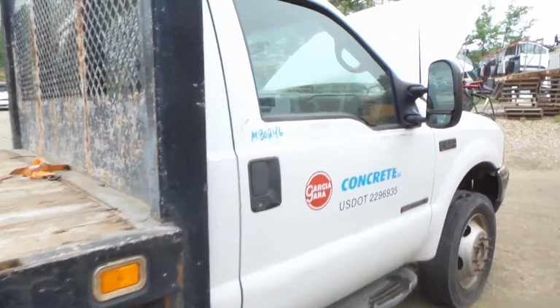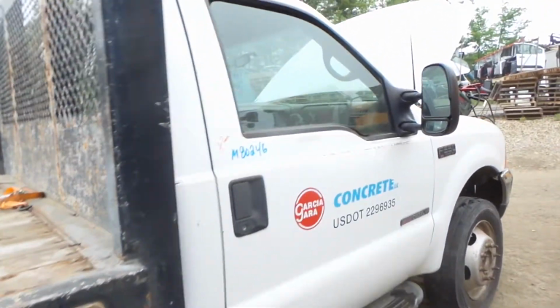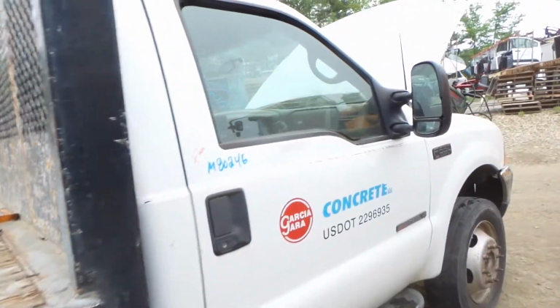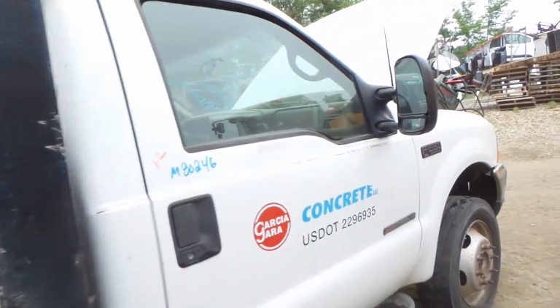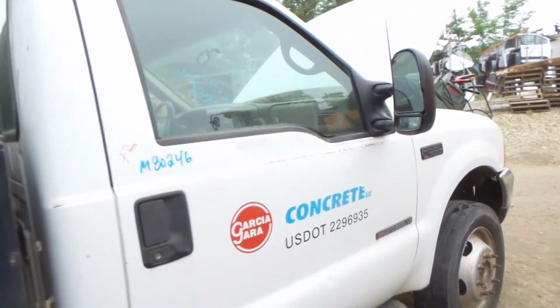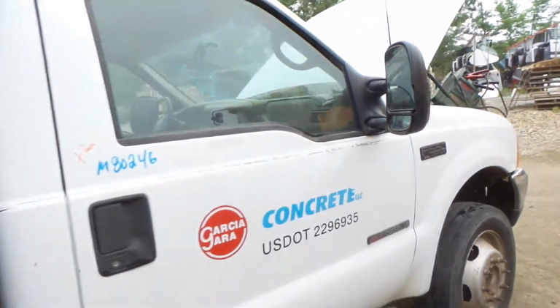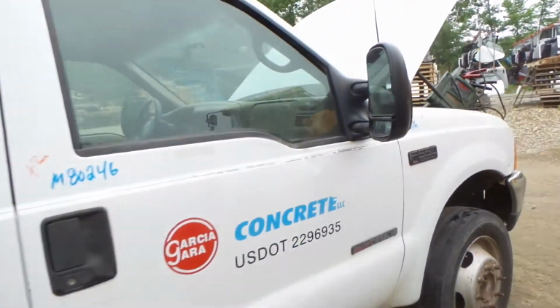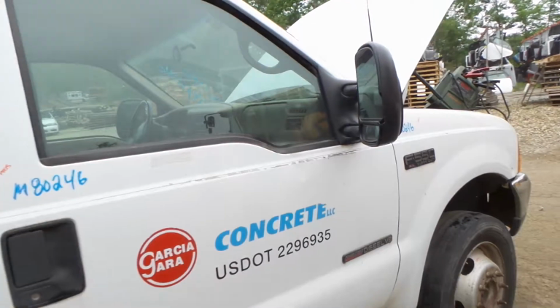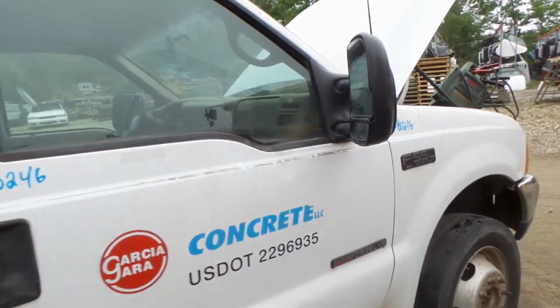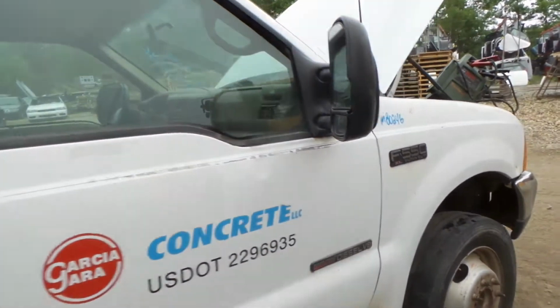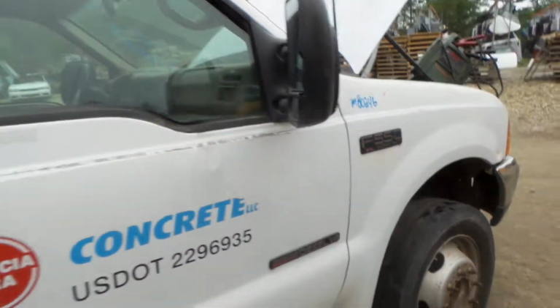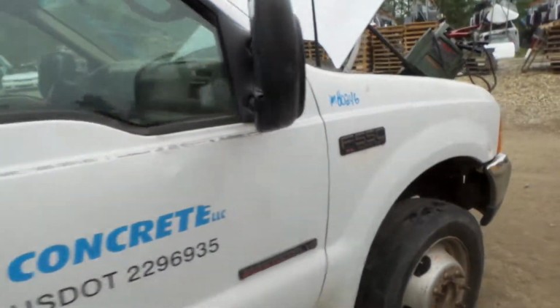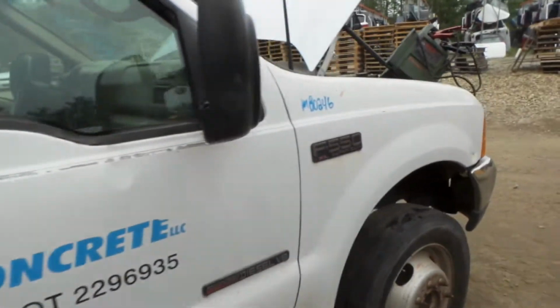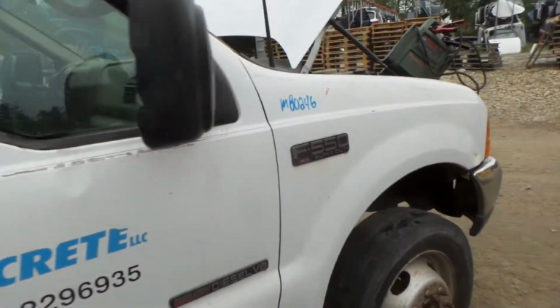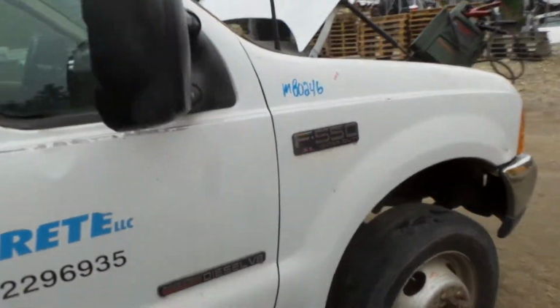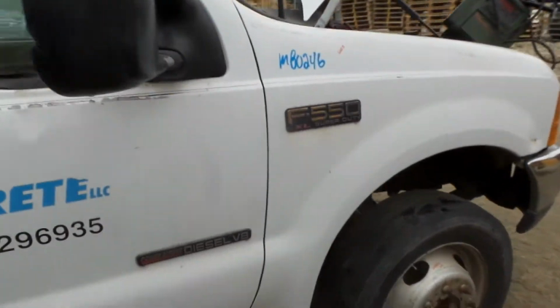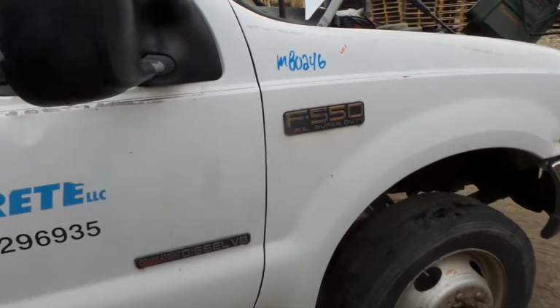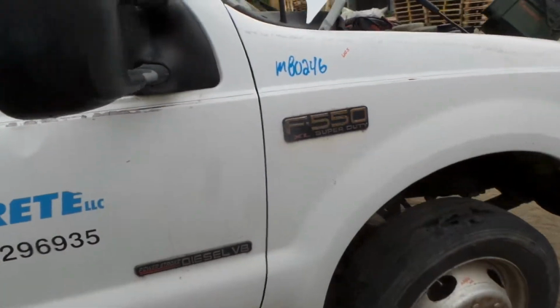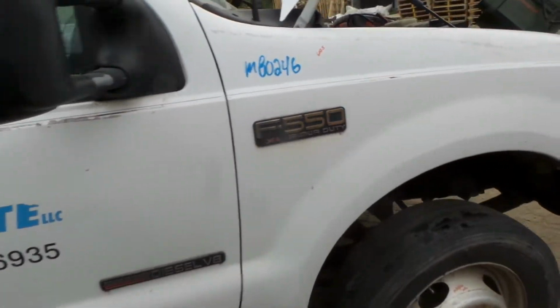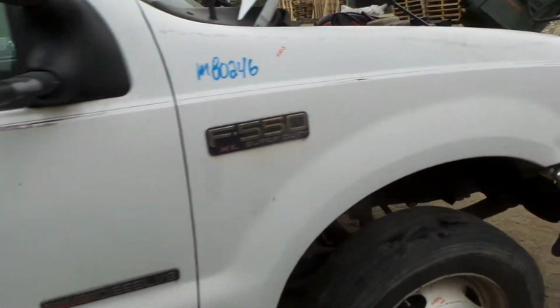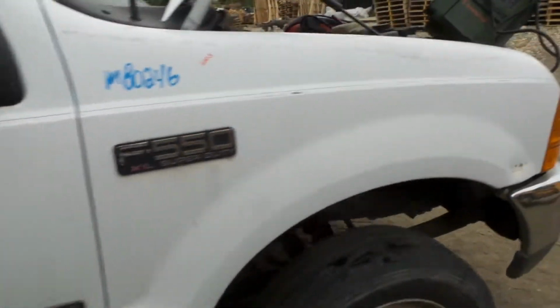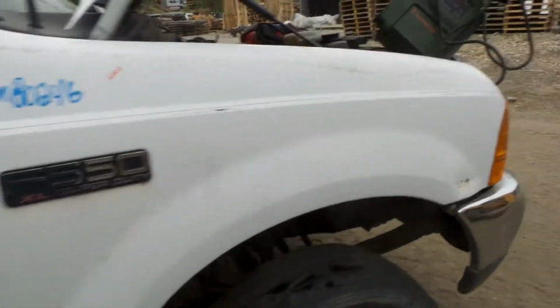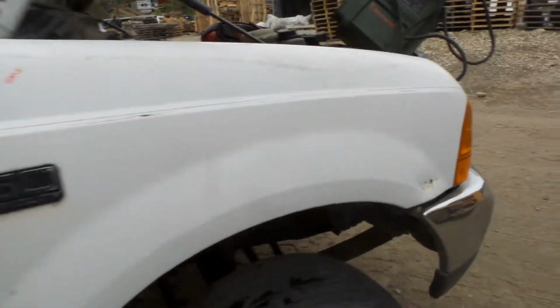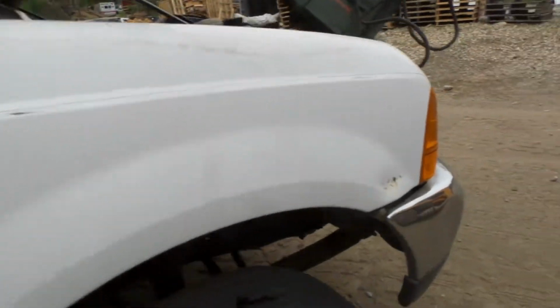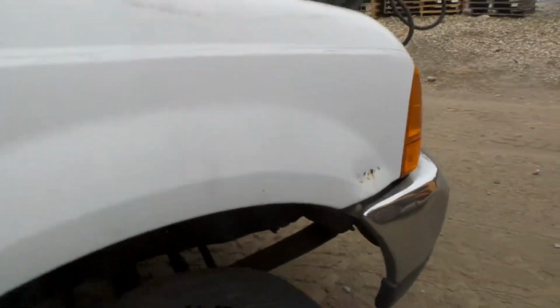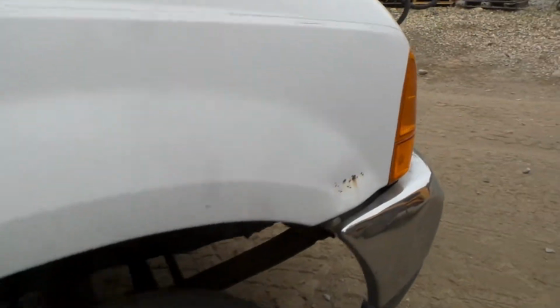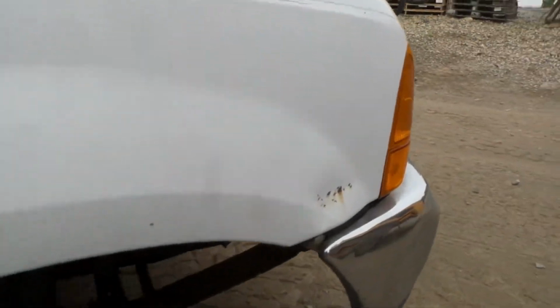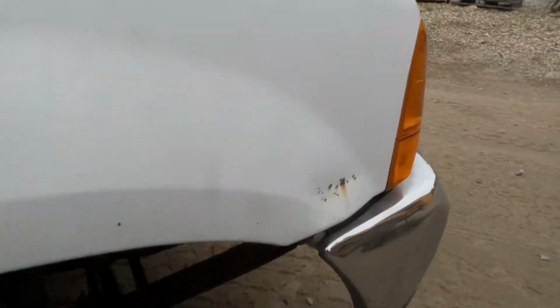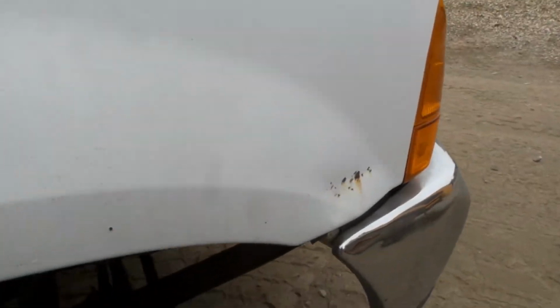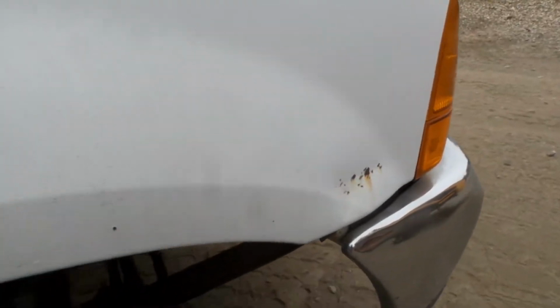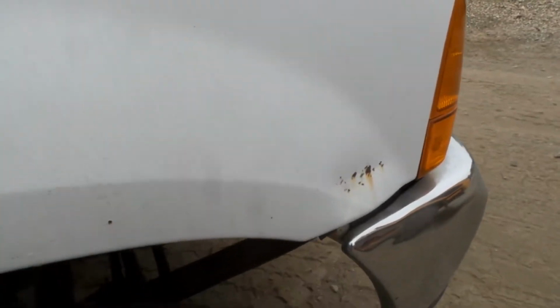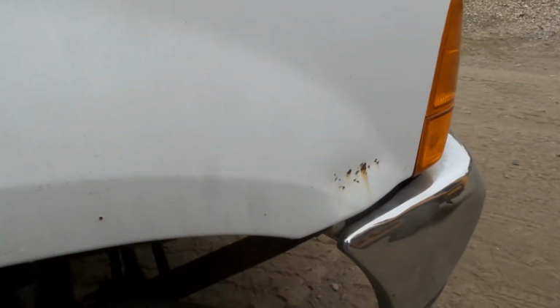The door is good for parts. The fender does have a two-hour dent but it's still very usable.